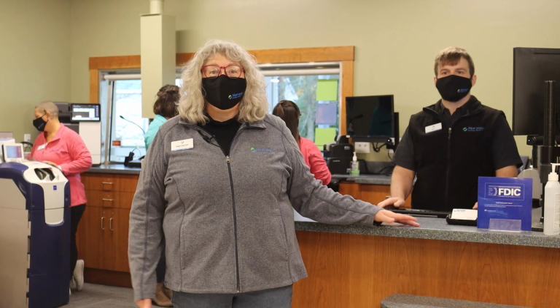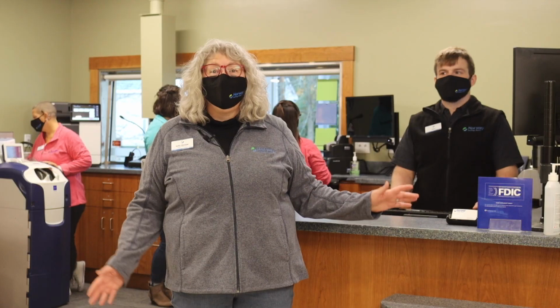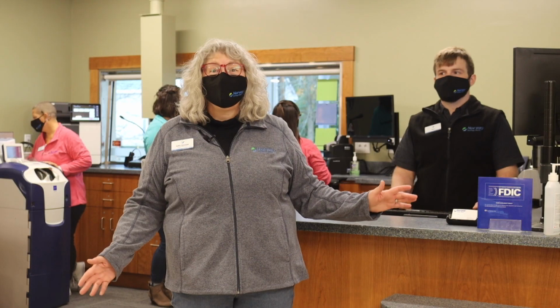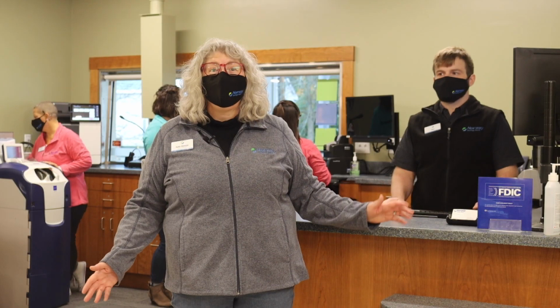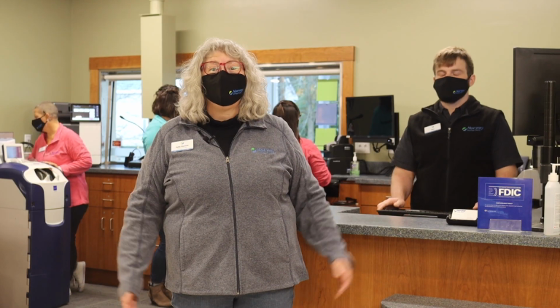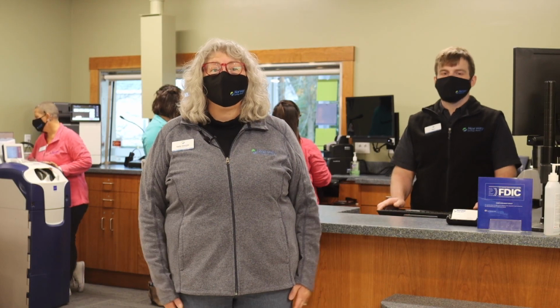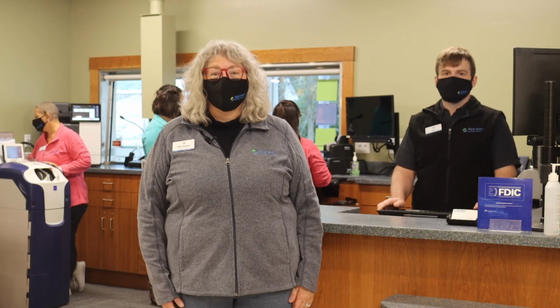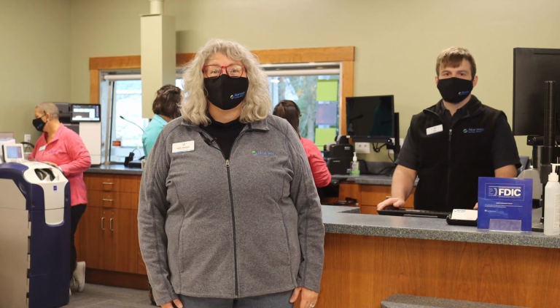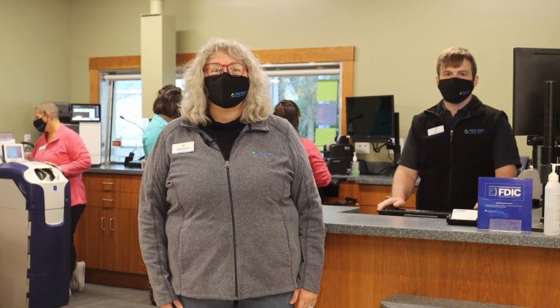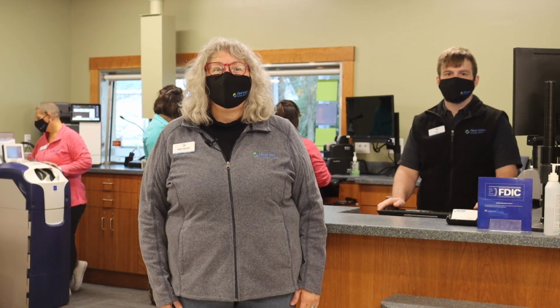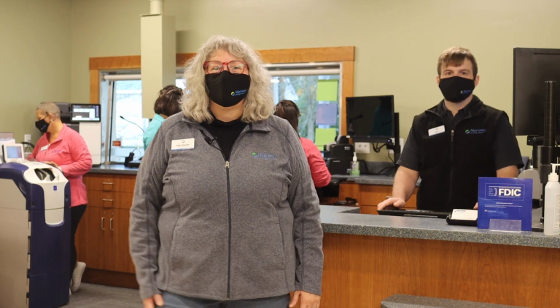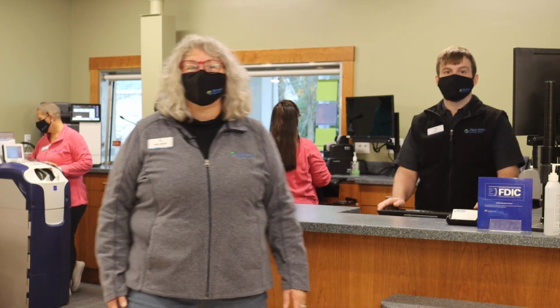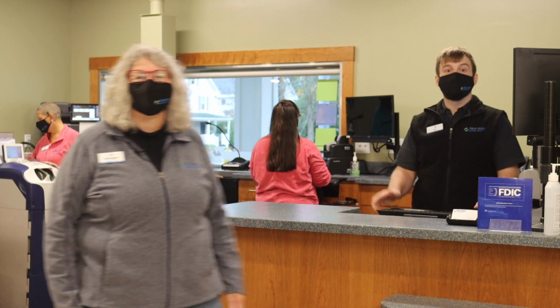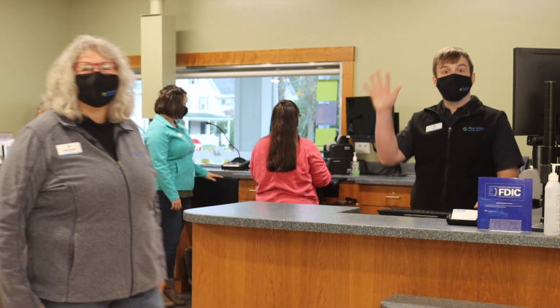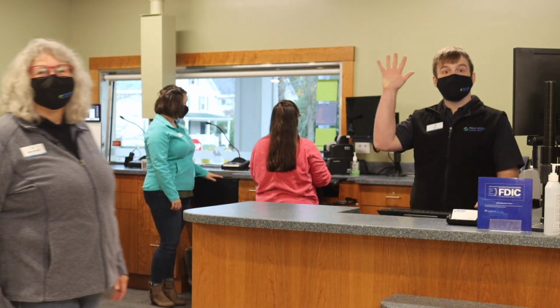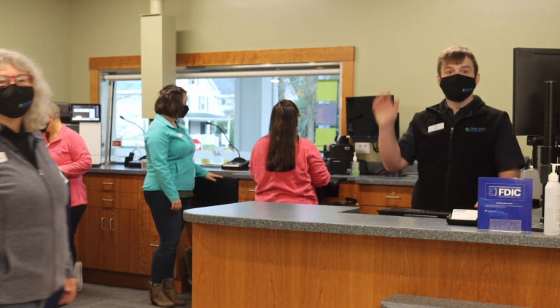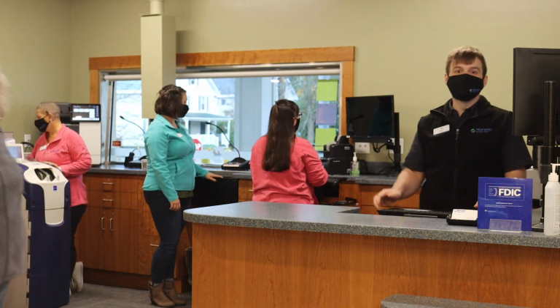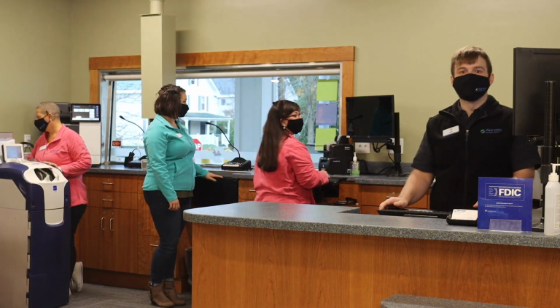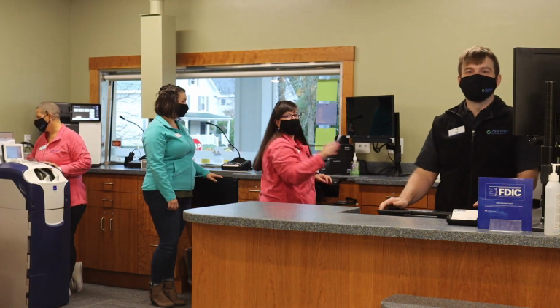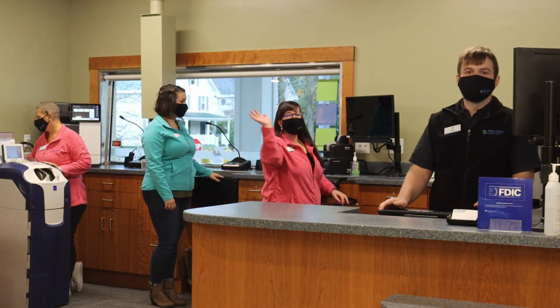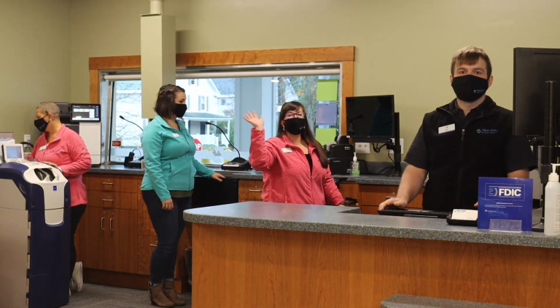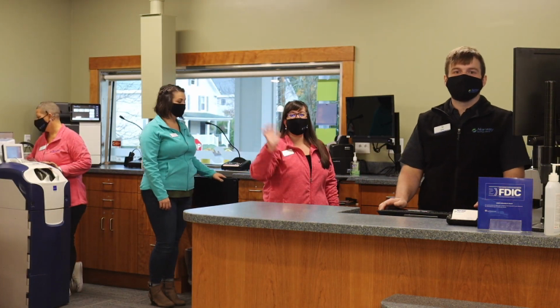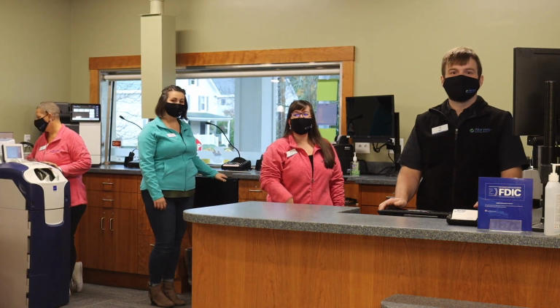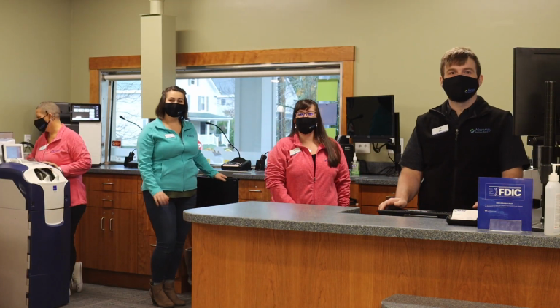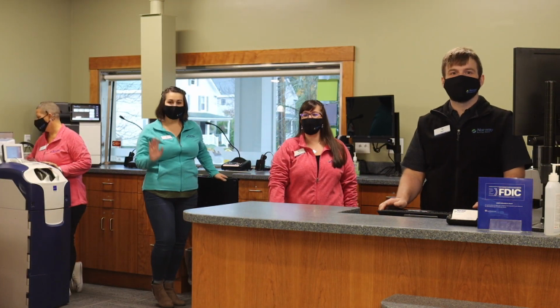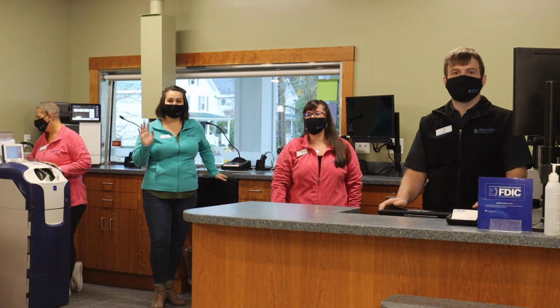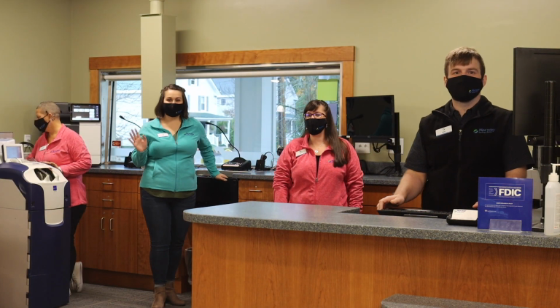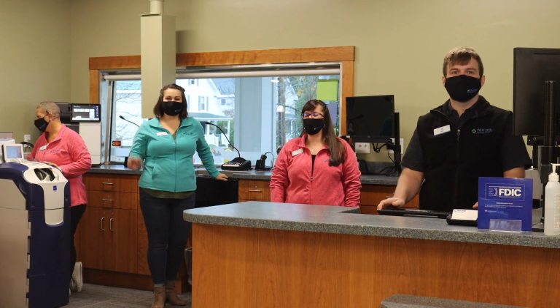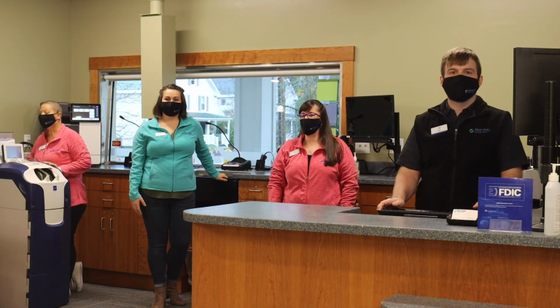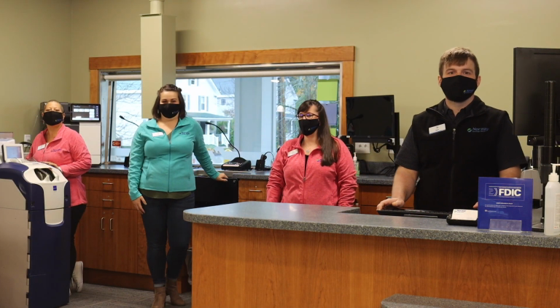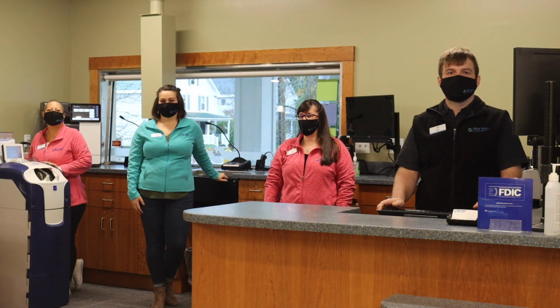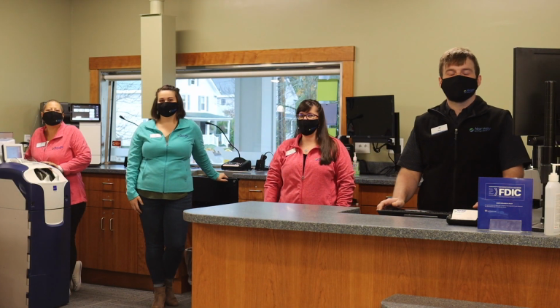And now let's meet the fabulous Gorham team. I'm Mel. I'm Lindsay. I'm Katie. And I'm Tina.